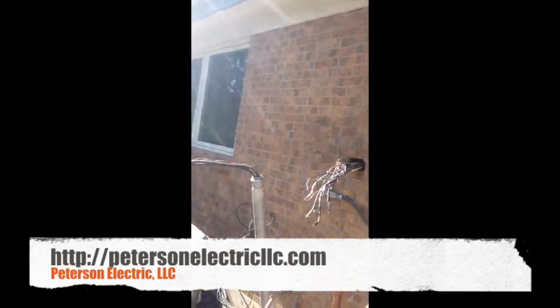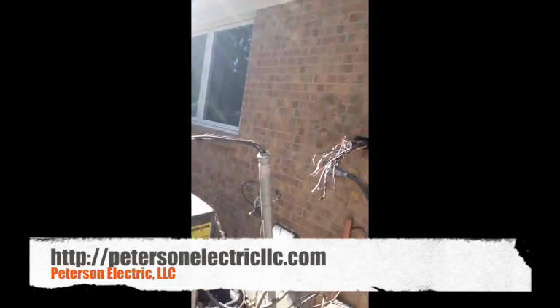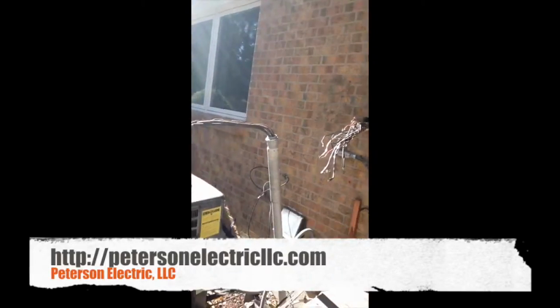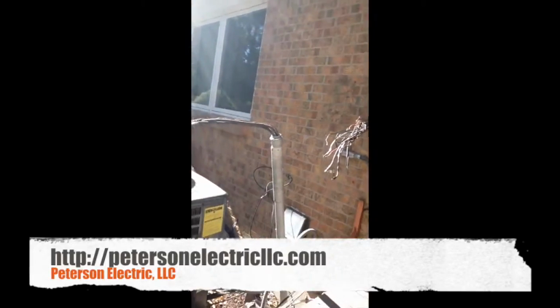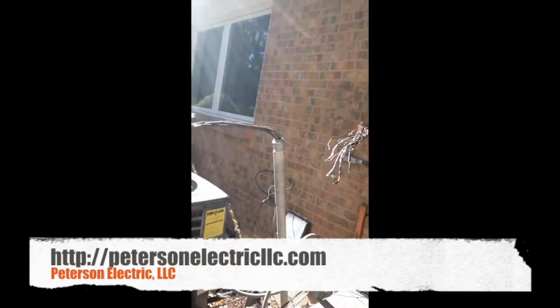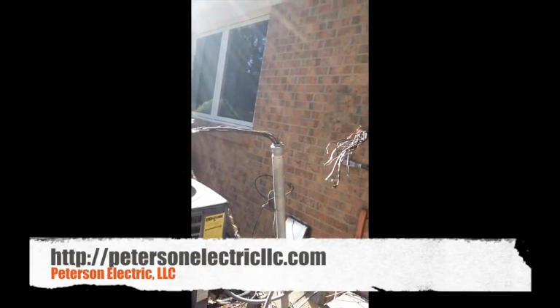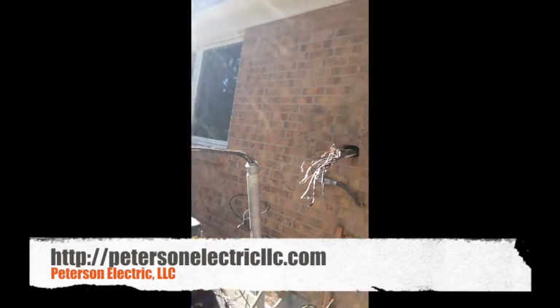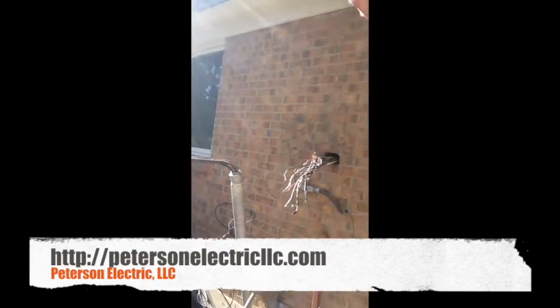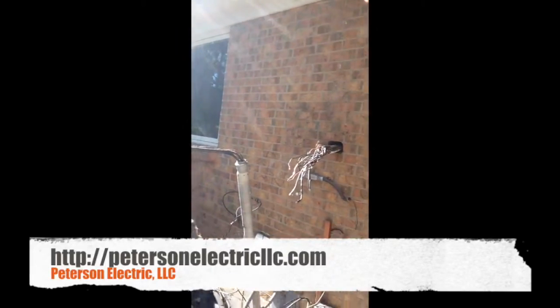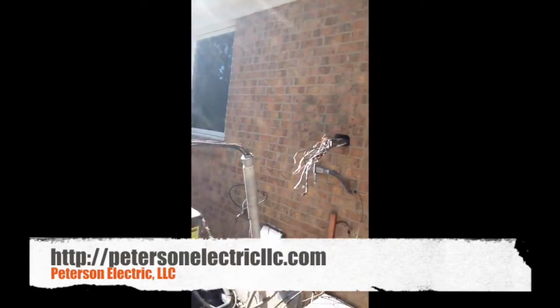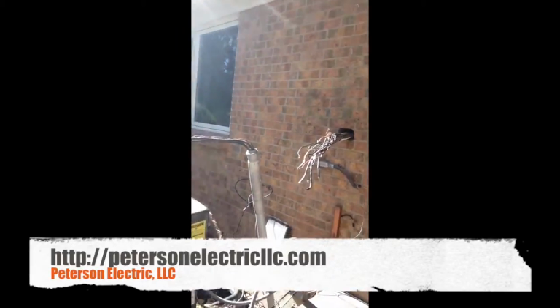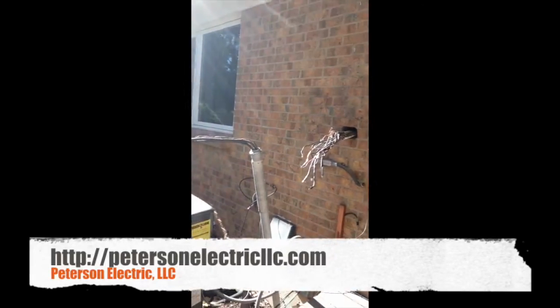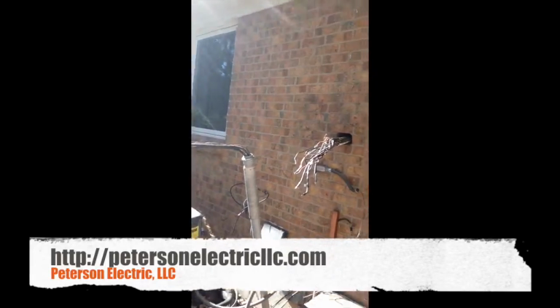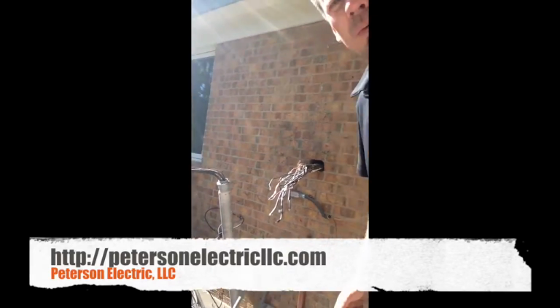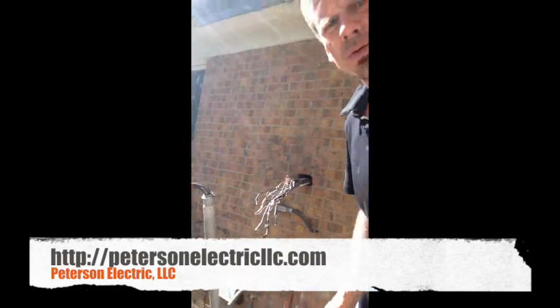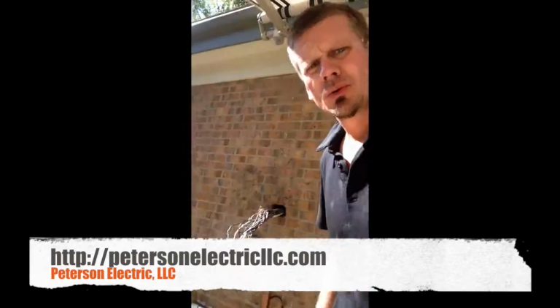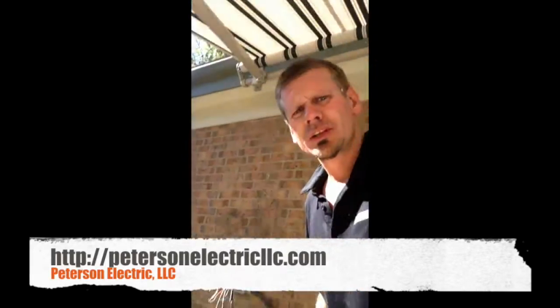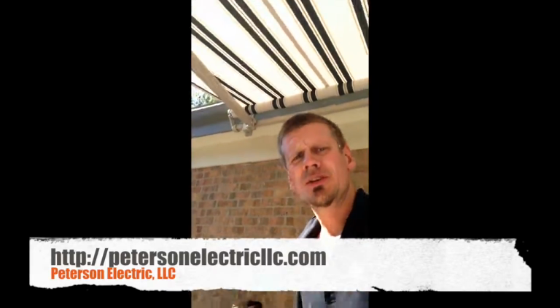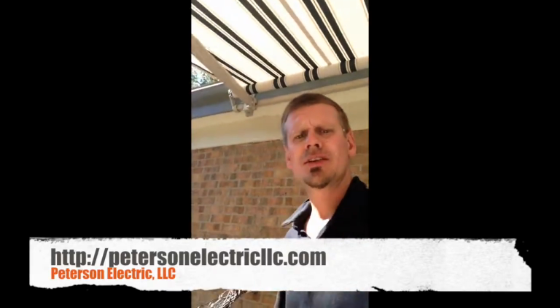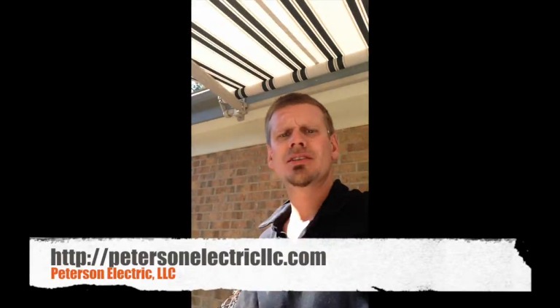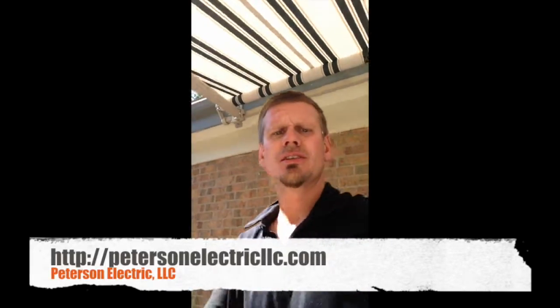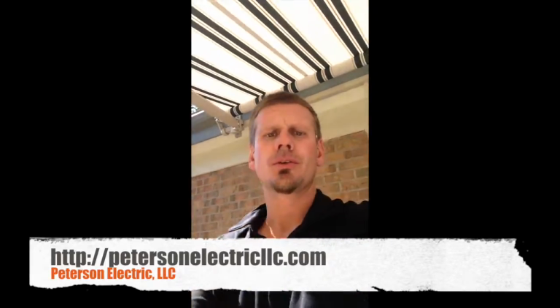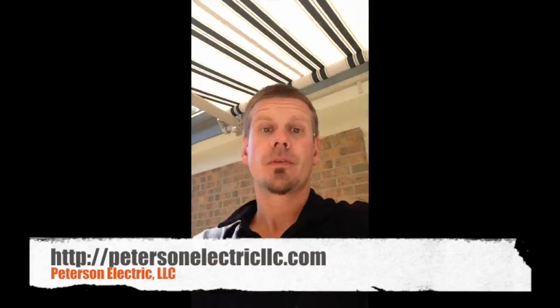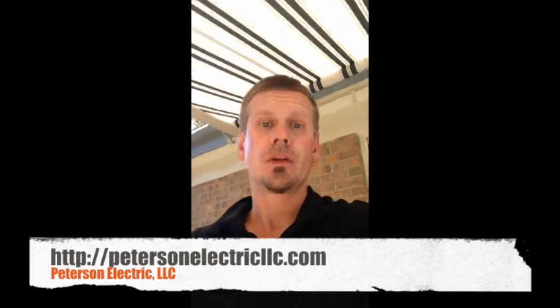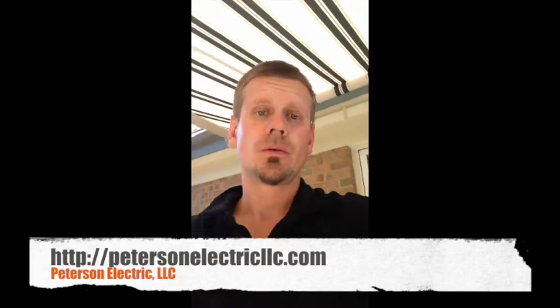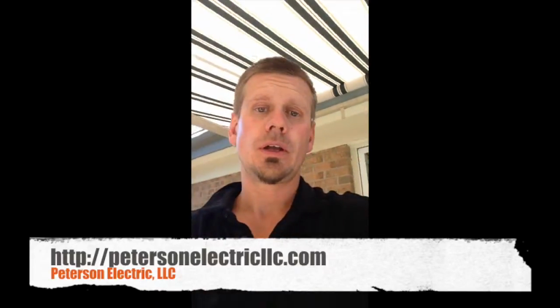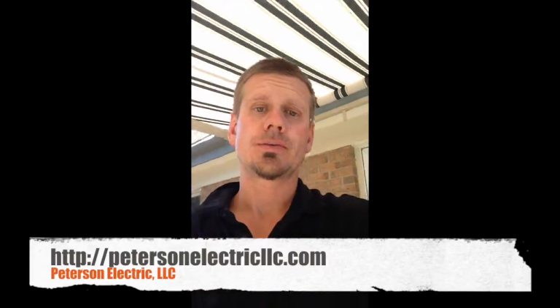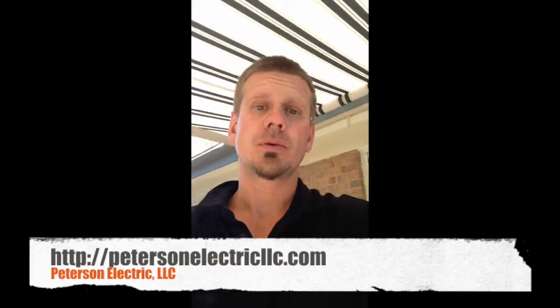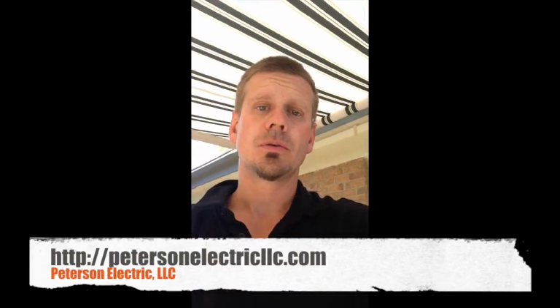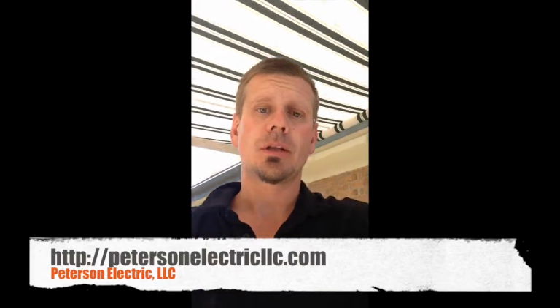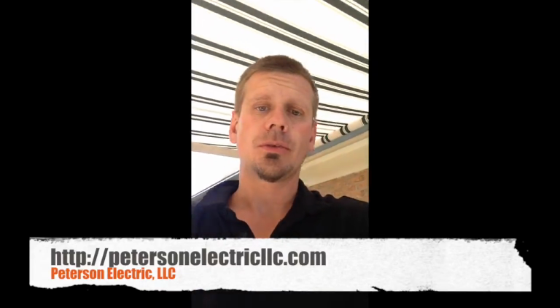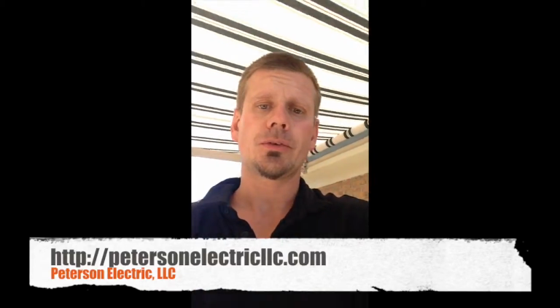That's what it looks like right now, and I will let you guys see the third video as we're getting closer.